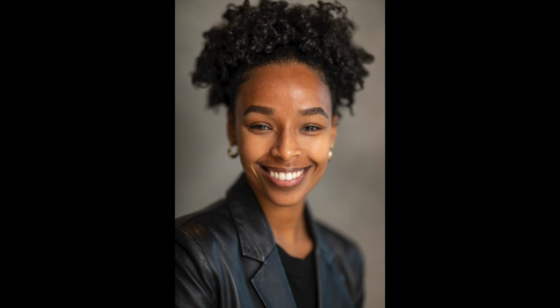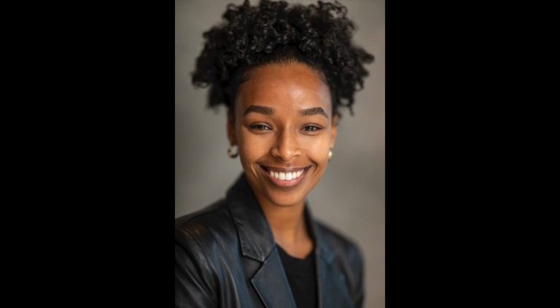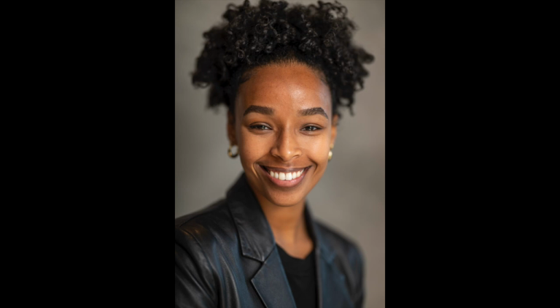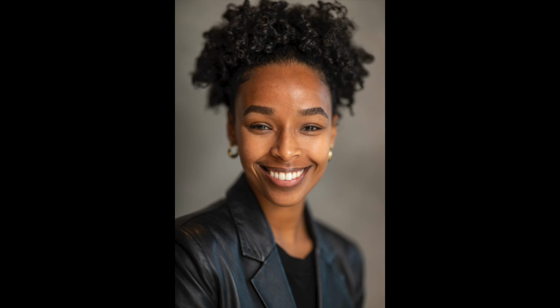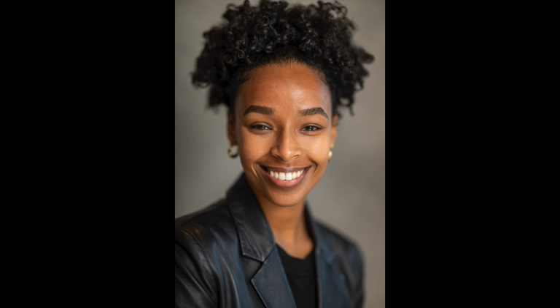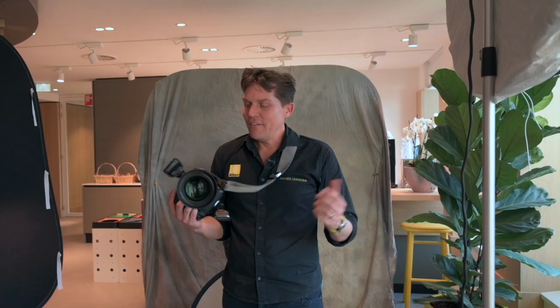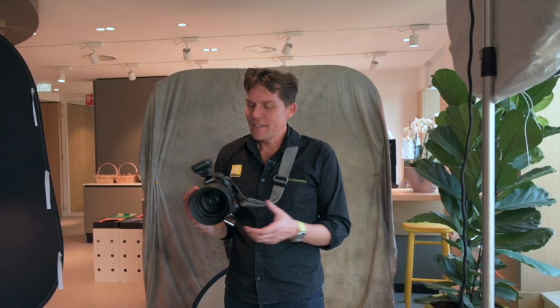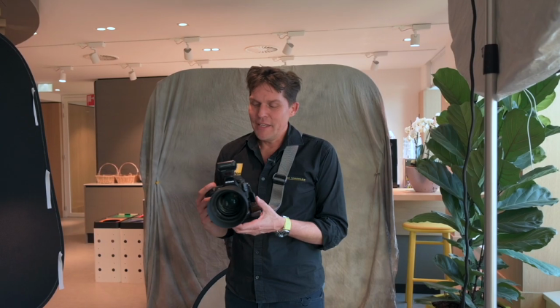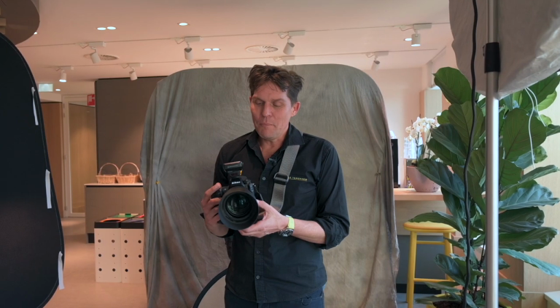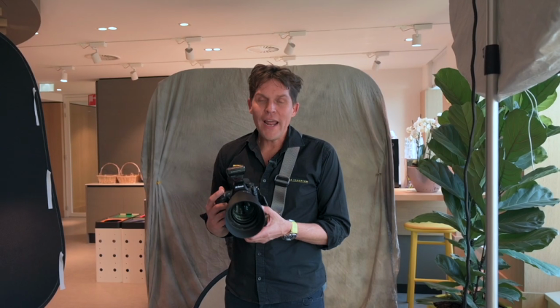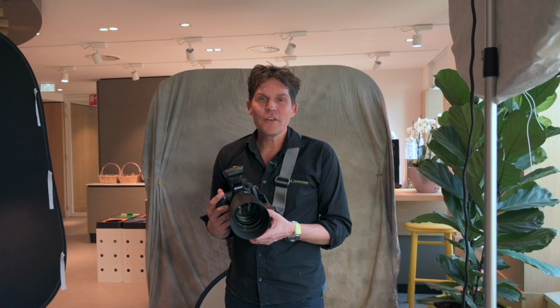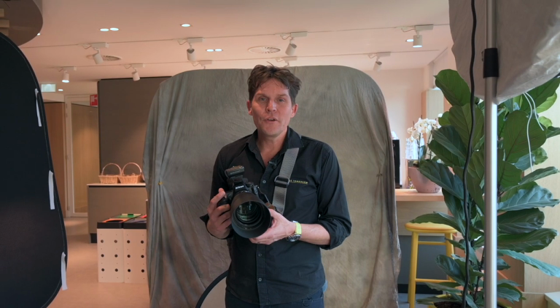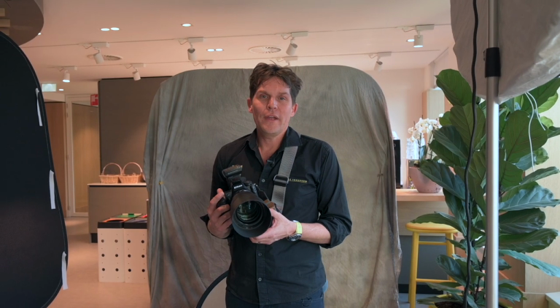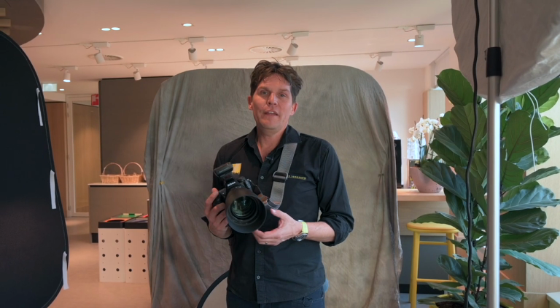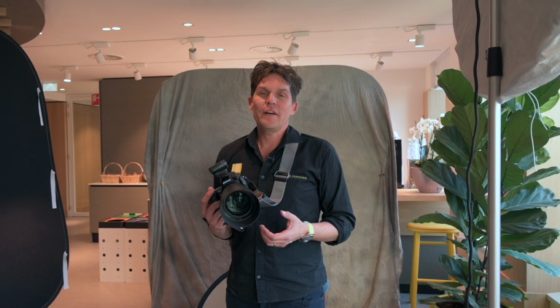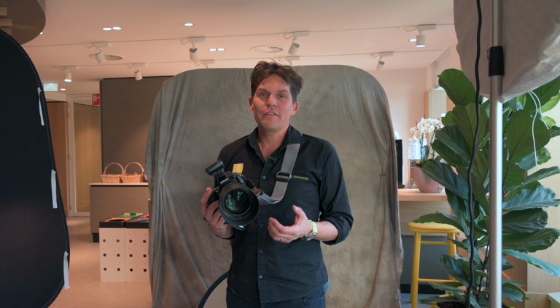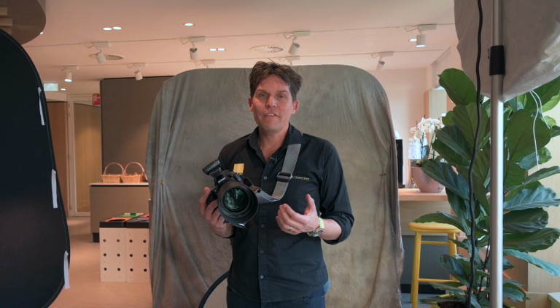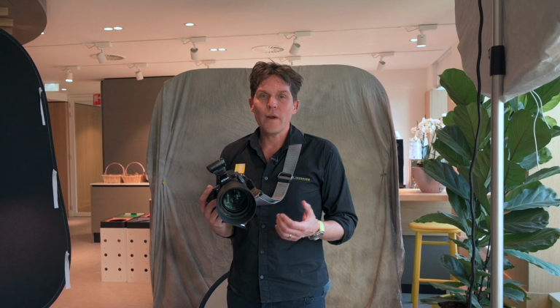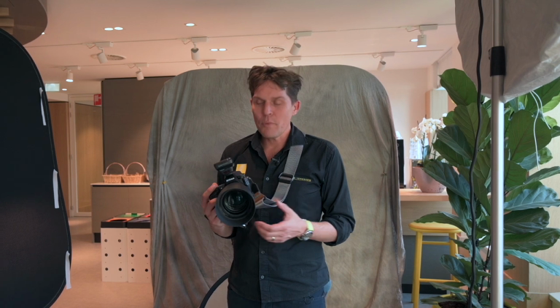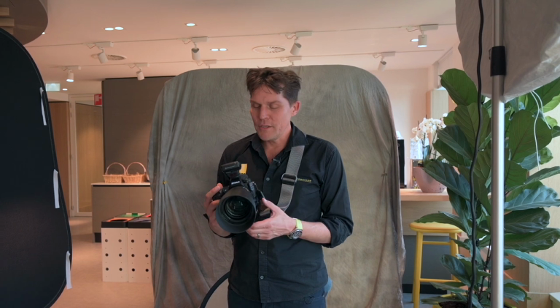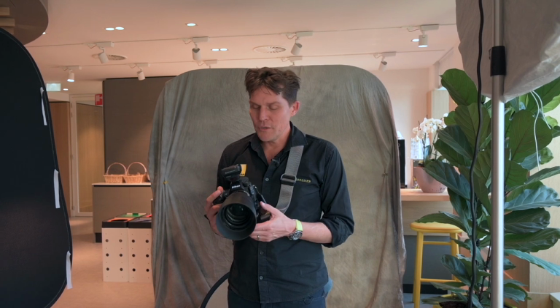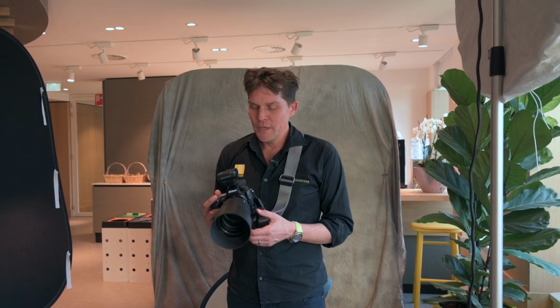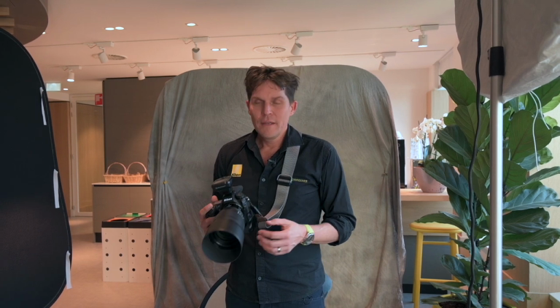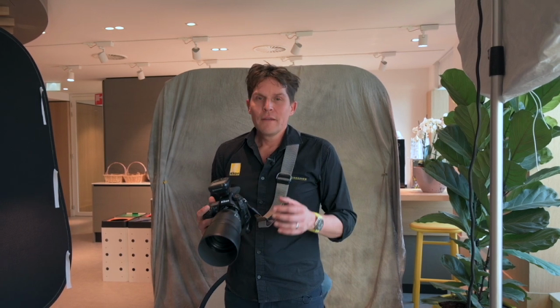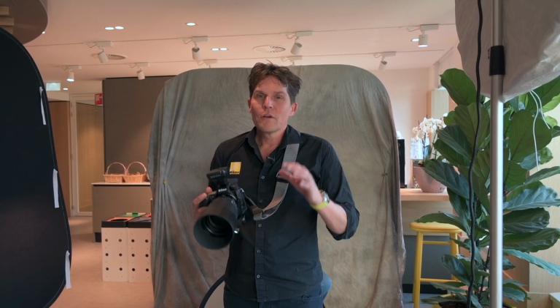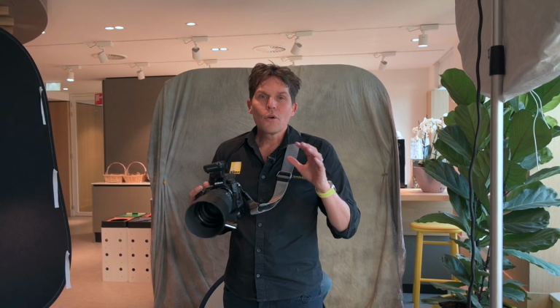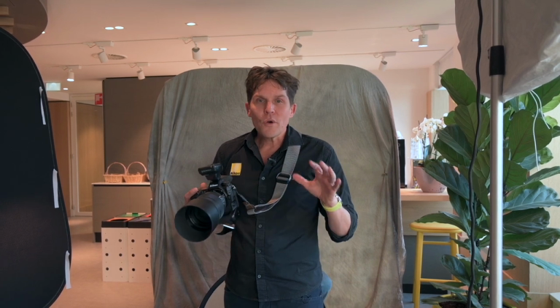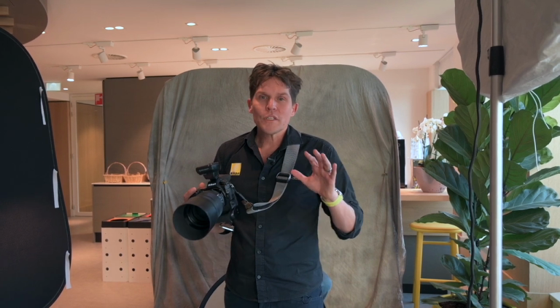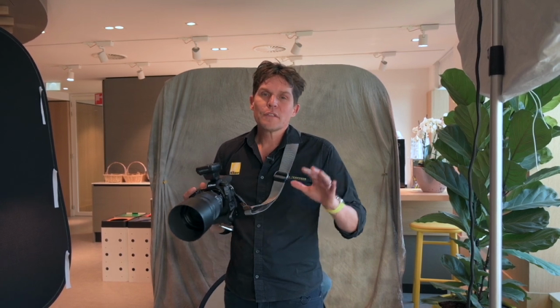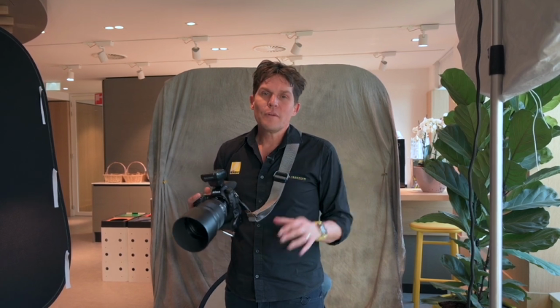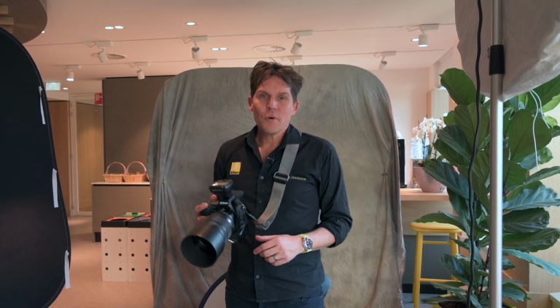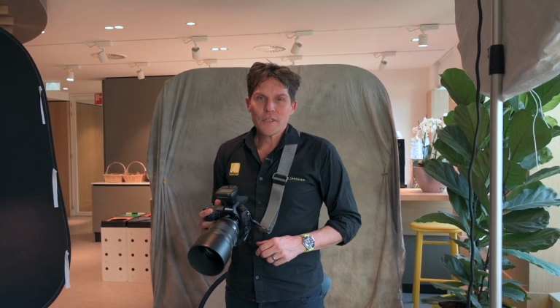So there you have it — the brand new 85mm f1.2. Gorgeous for portraits.